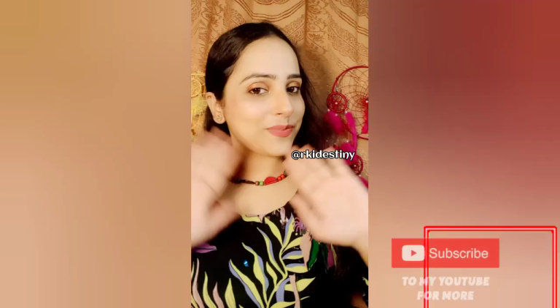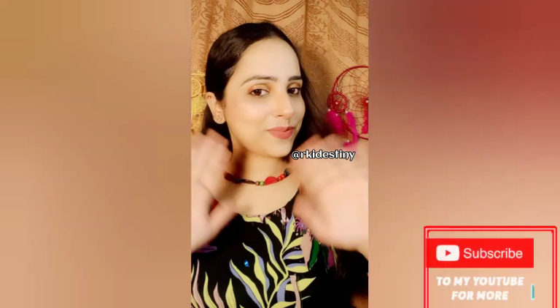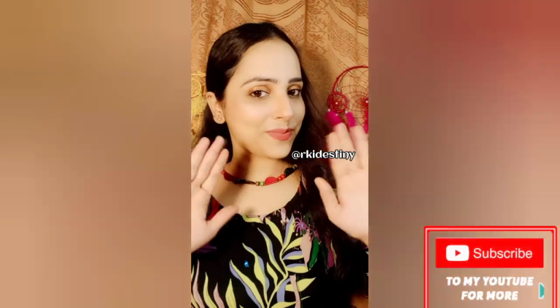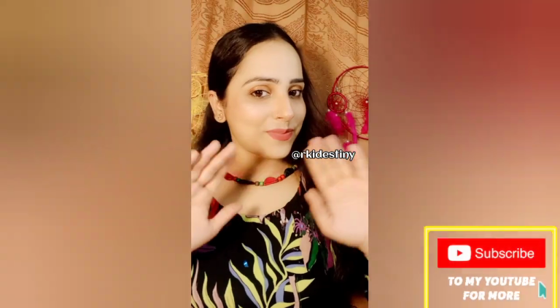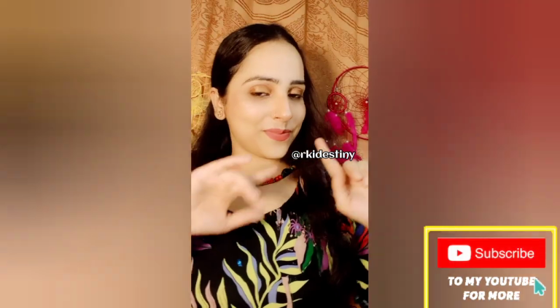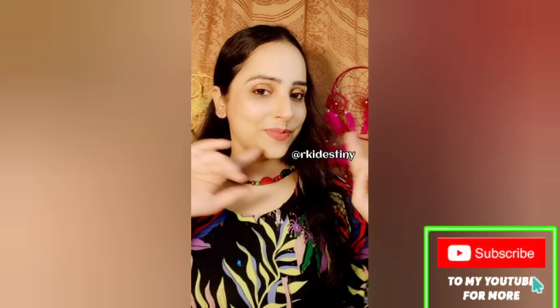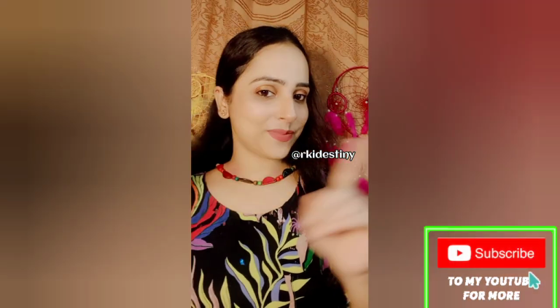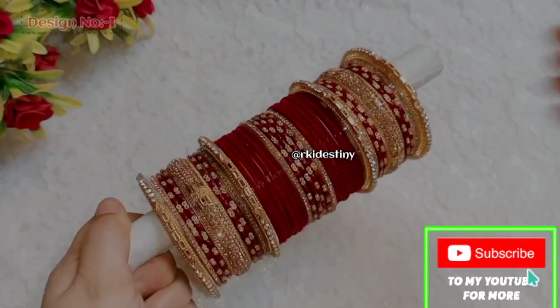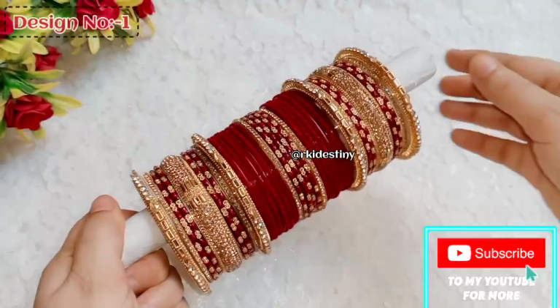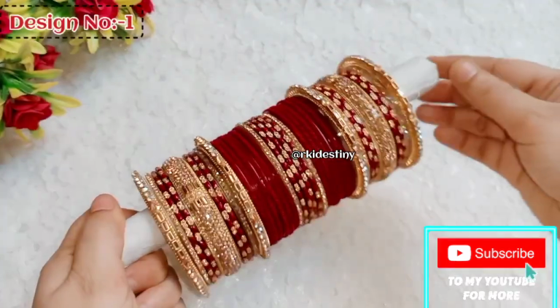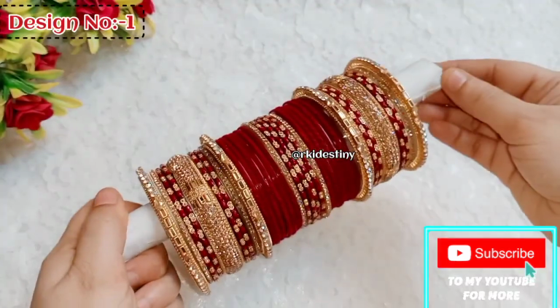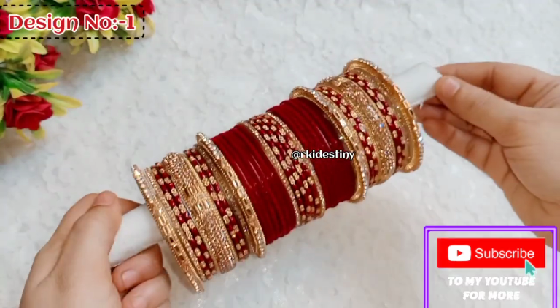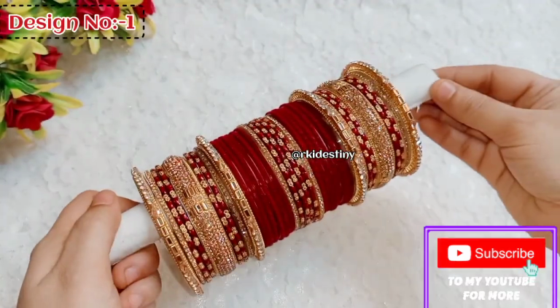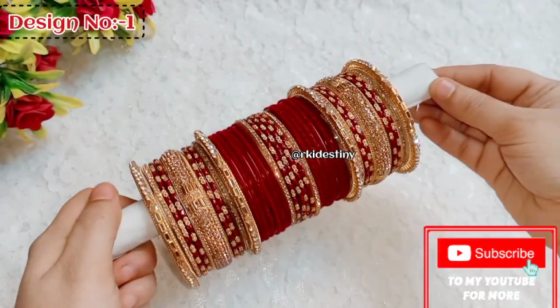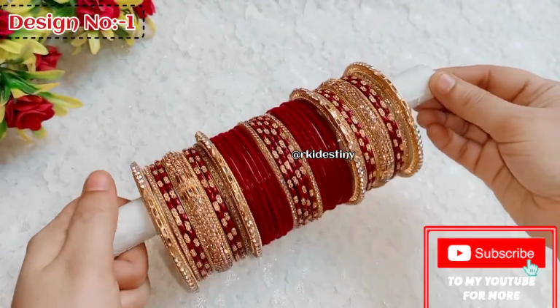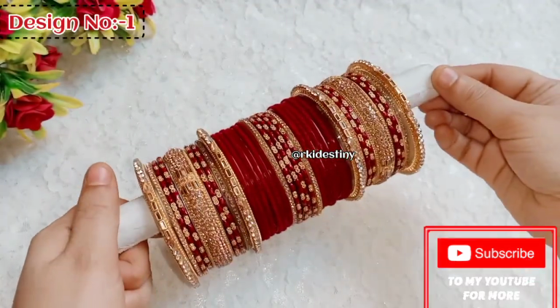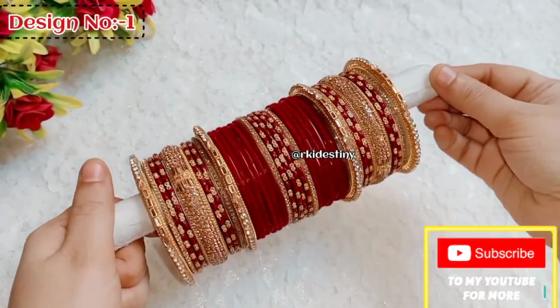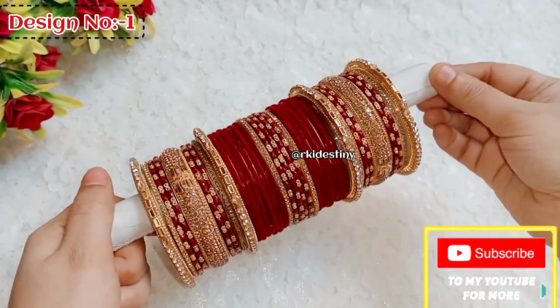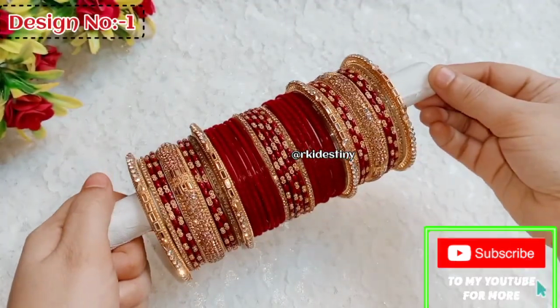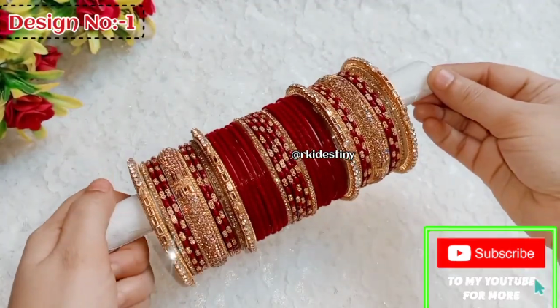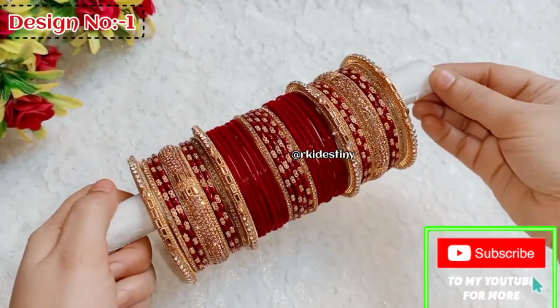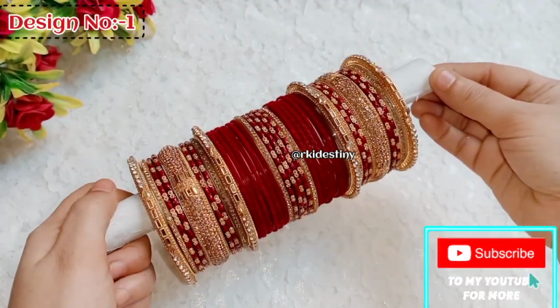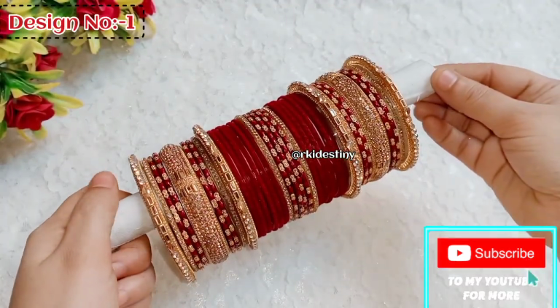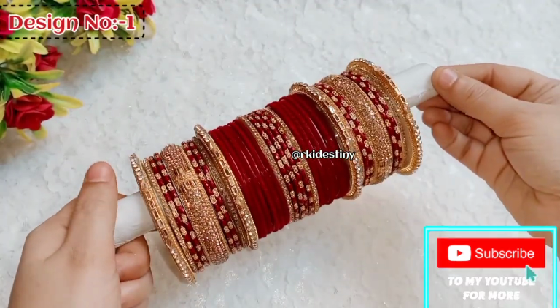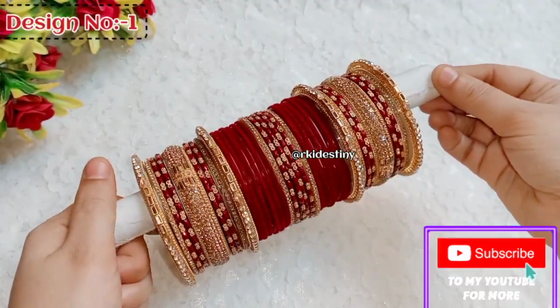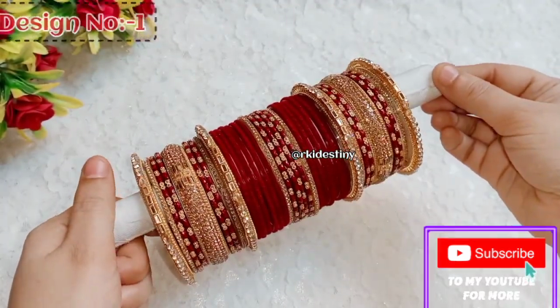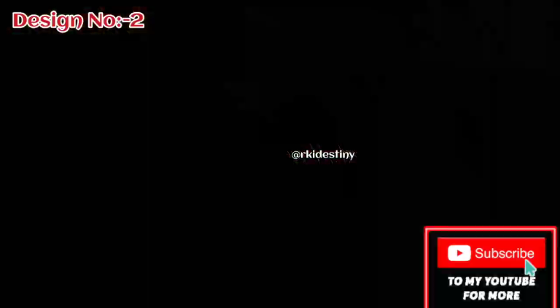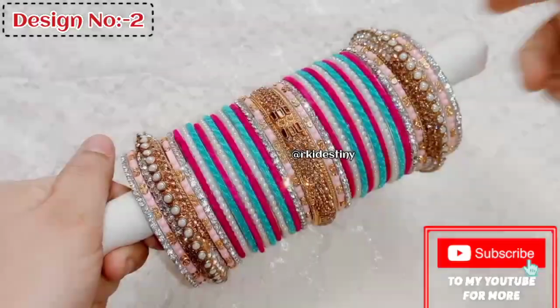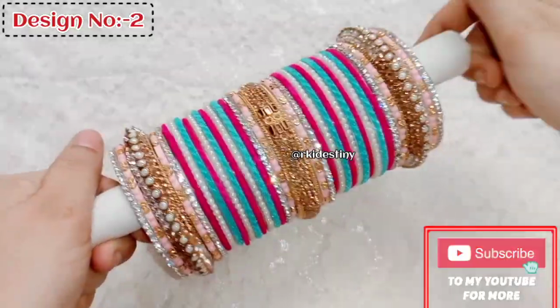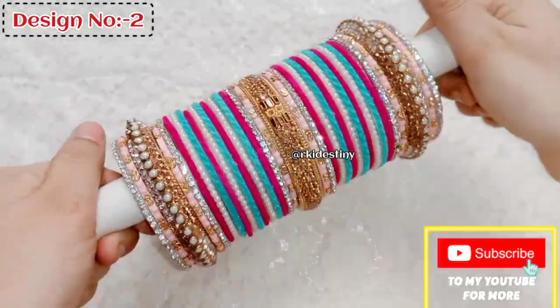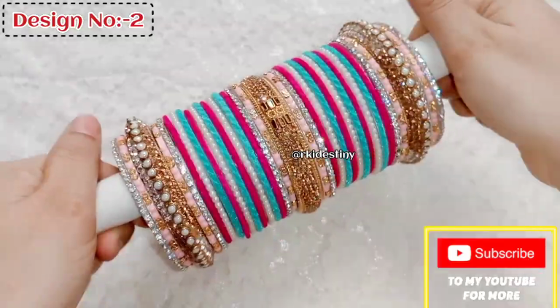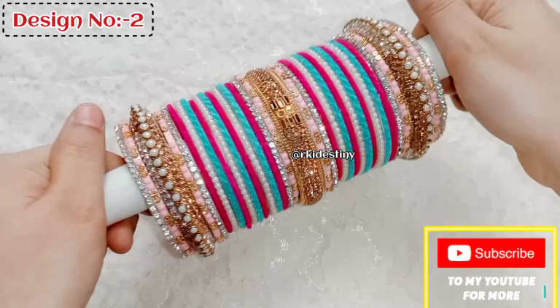Hey guys, how are you? Today I am going to show you a 40 plus velvet bangle set. Make sure you watch the last video.